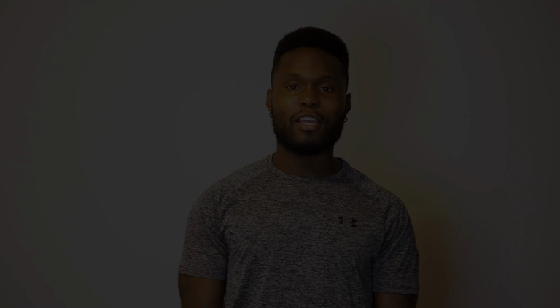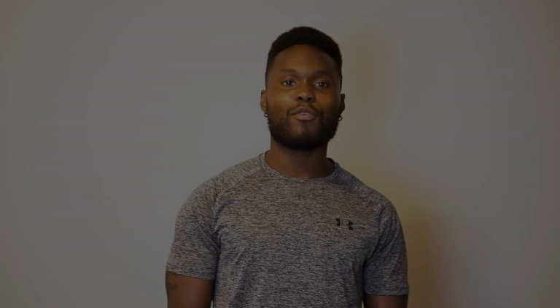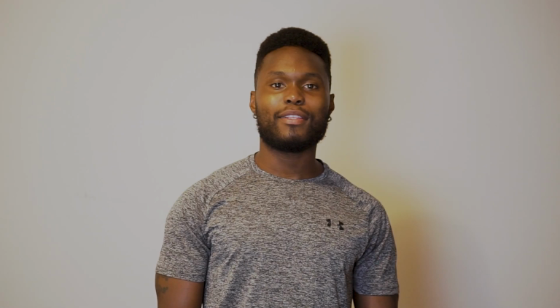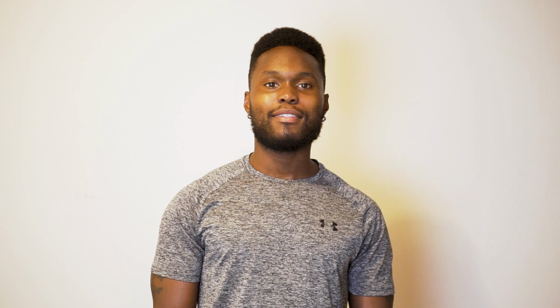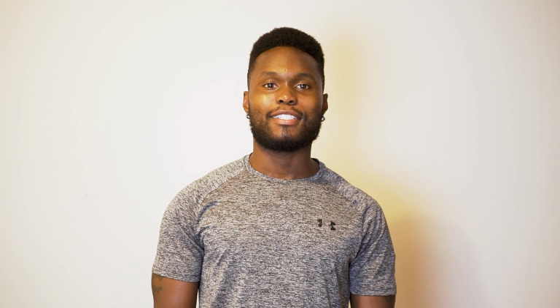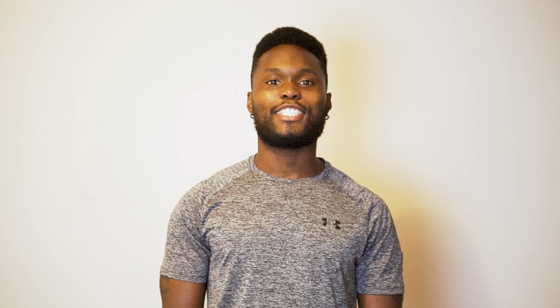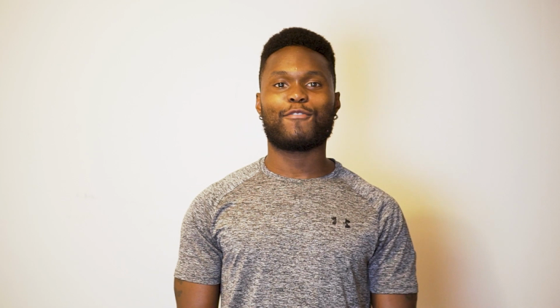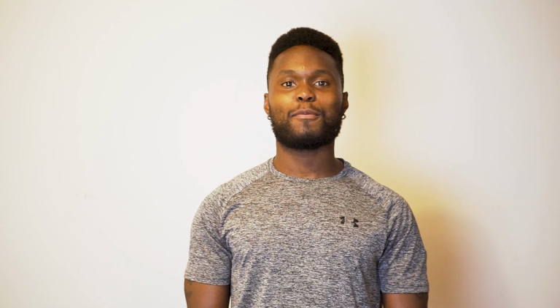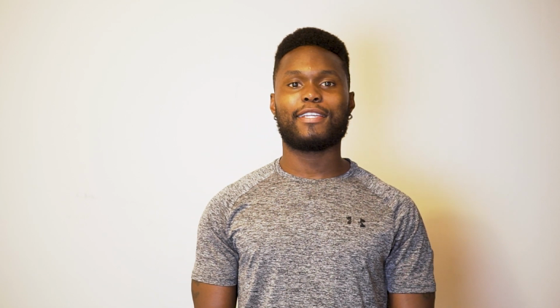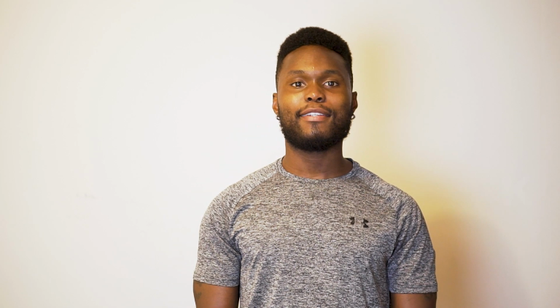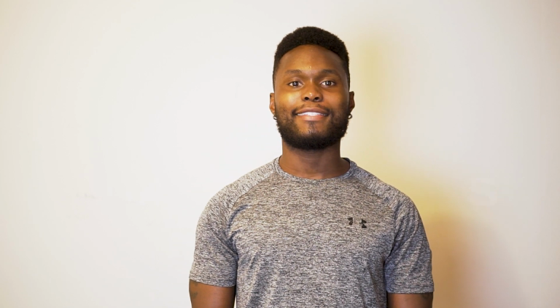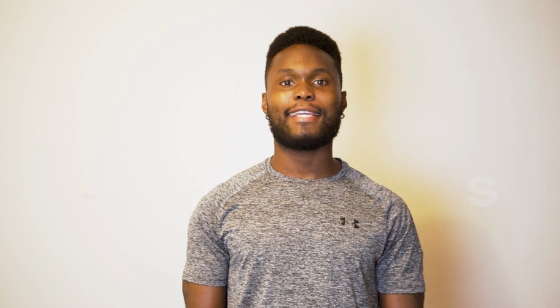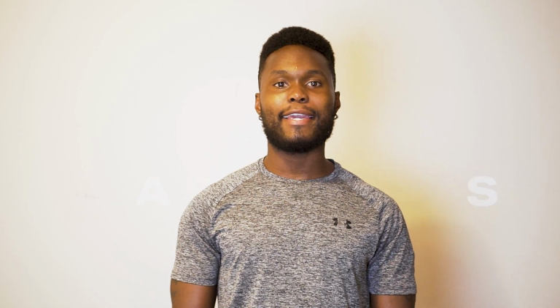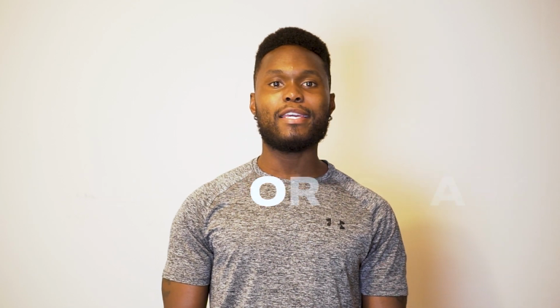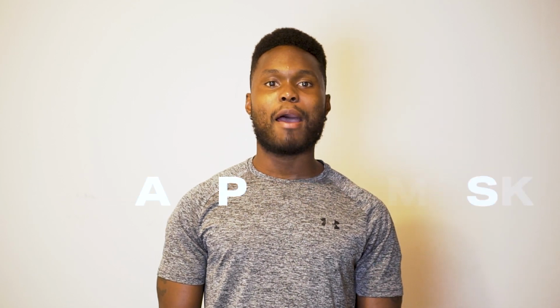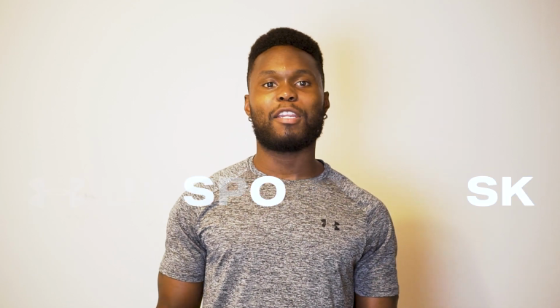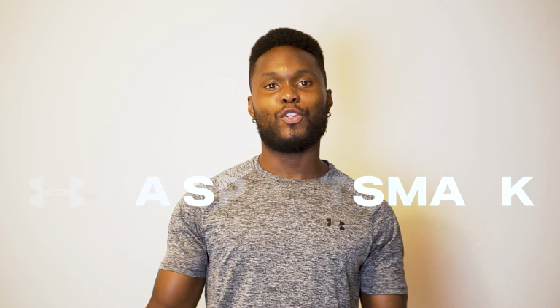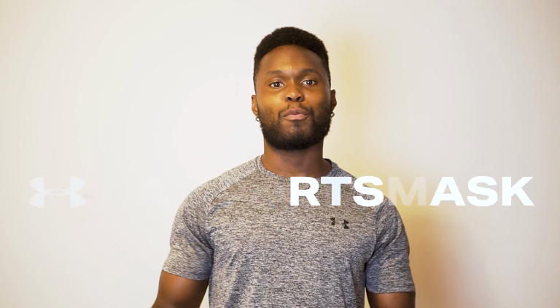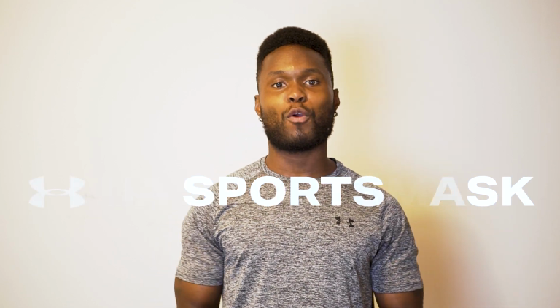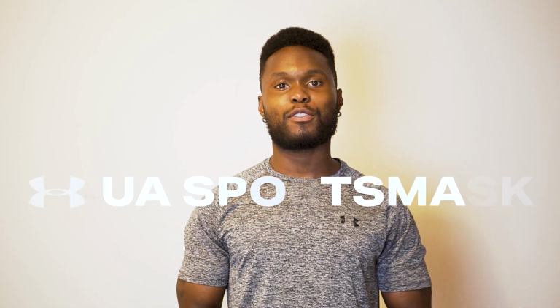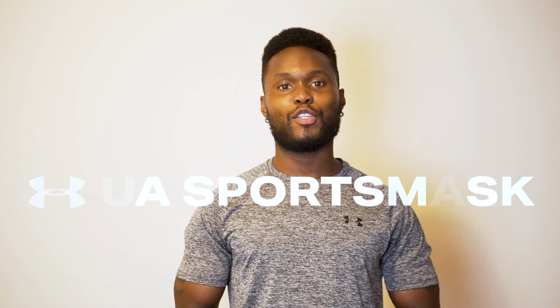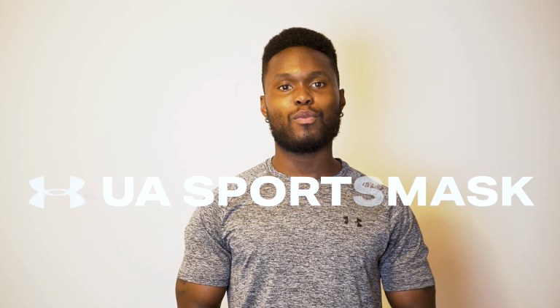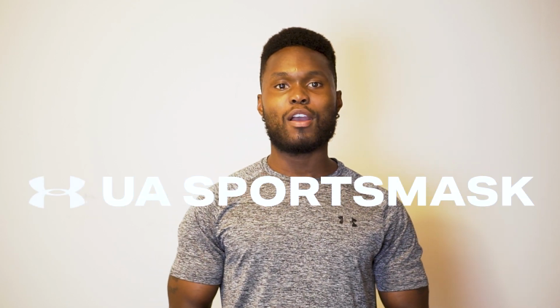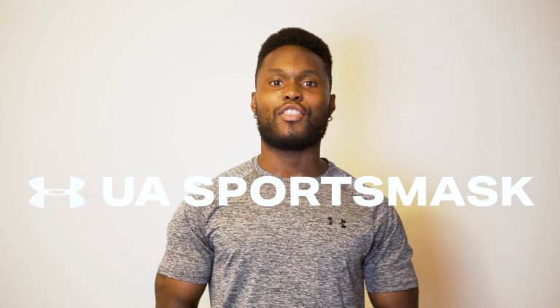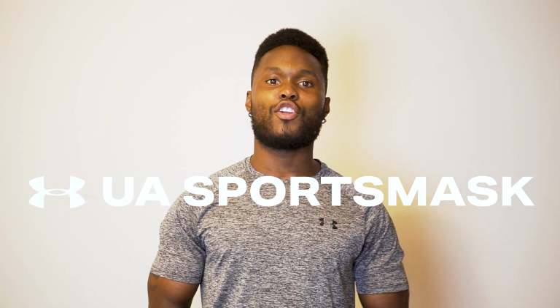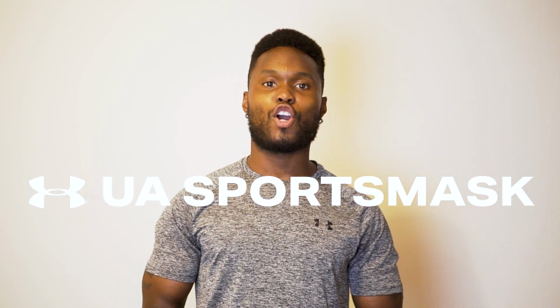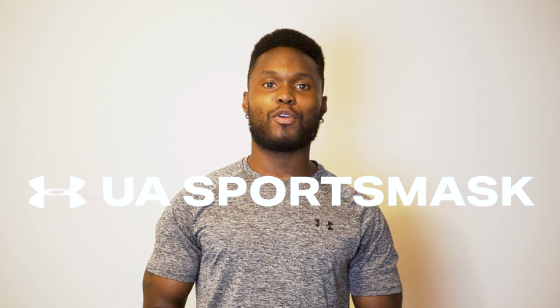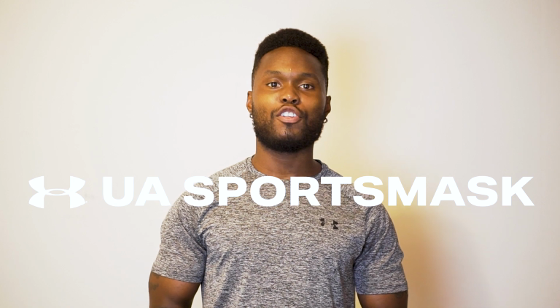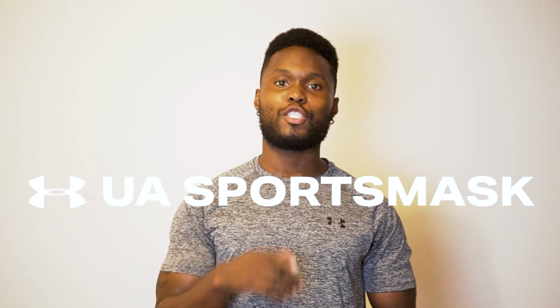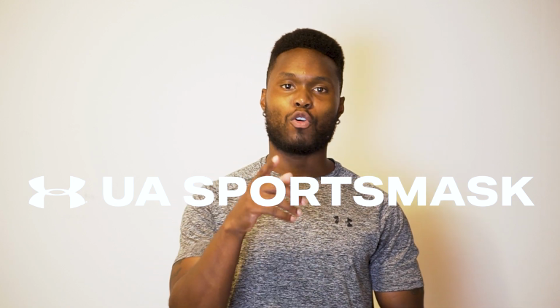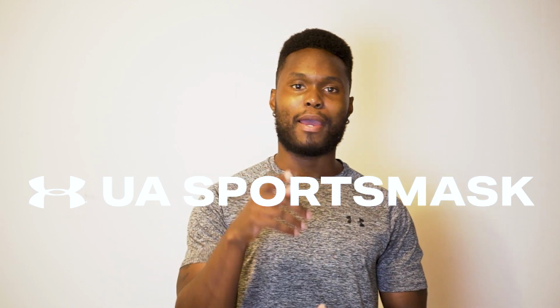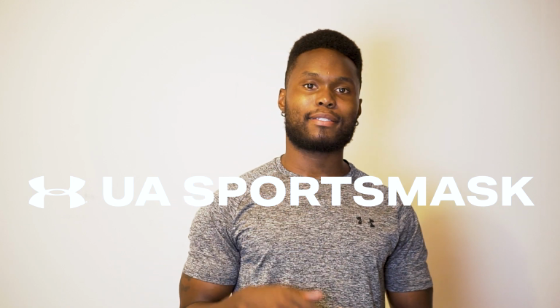Hey everyone, this is Shane Phillips here, and today I'm going to be doing a performance review on the Under Armour Sport Mask.